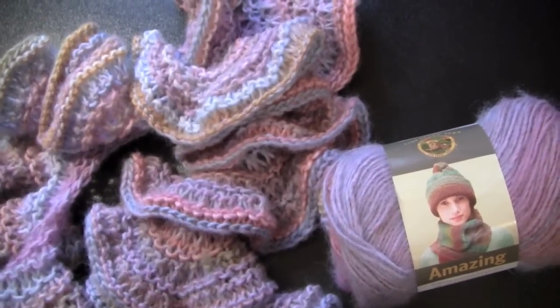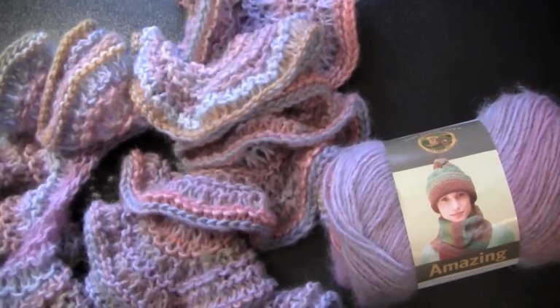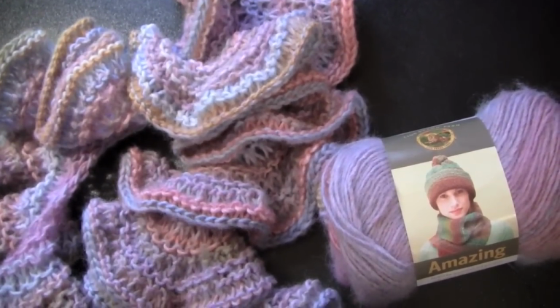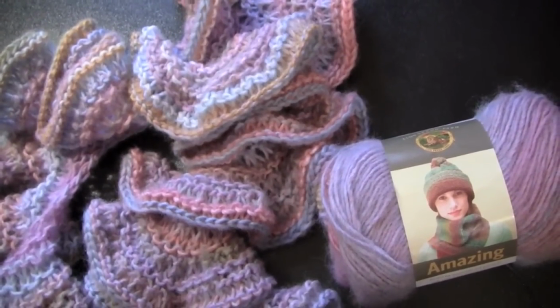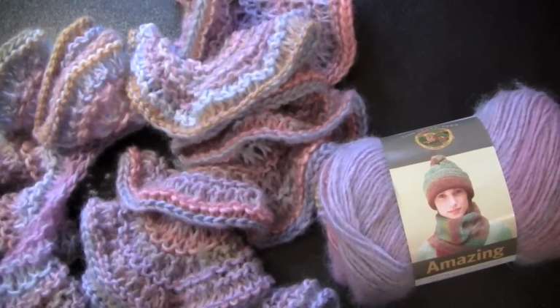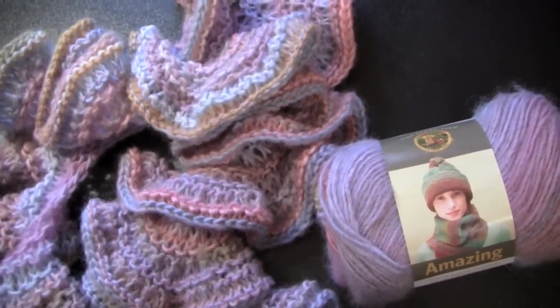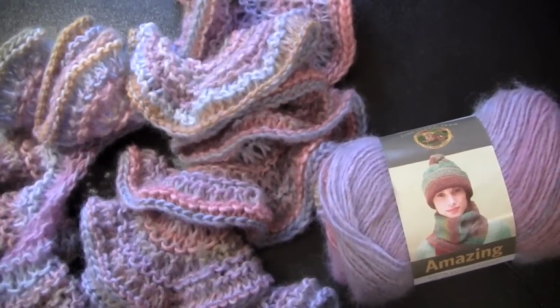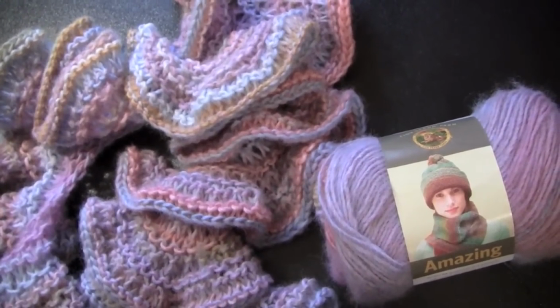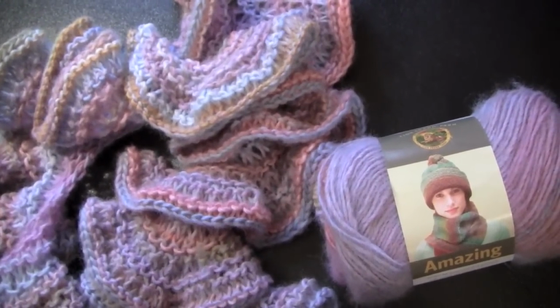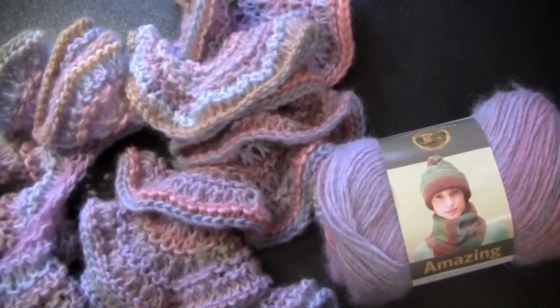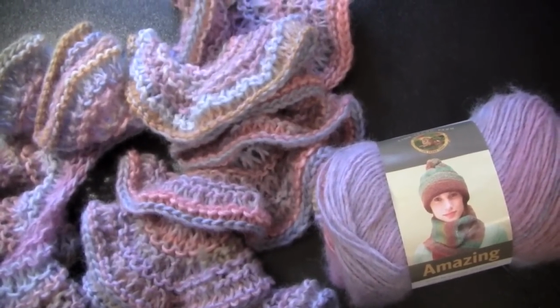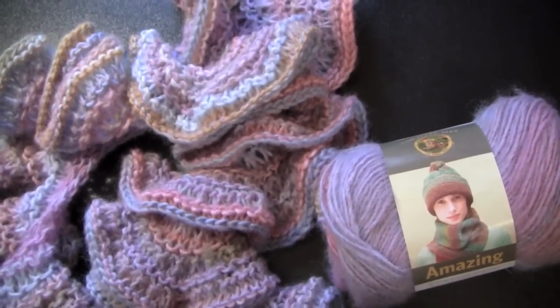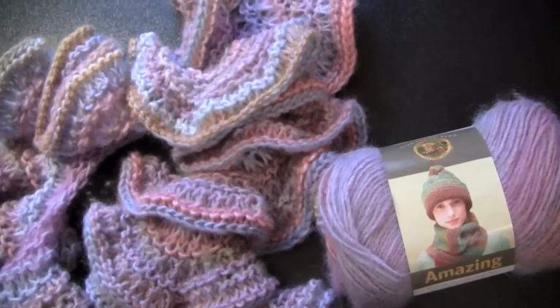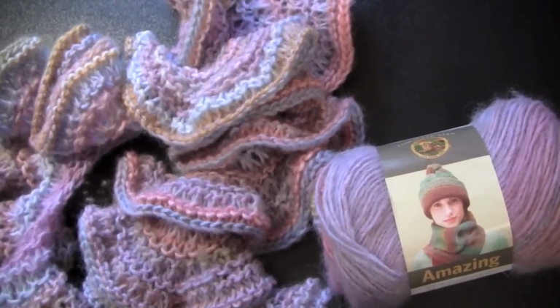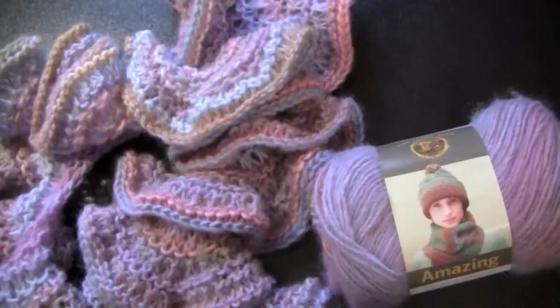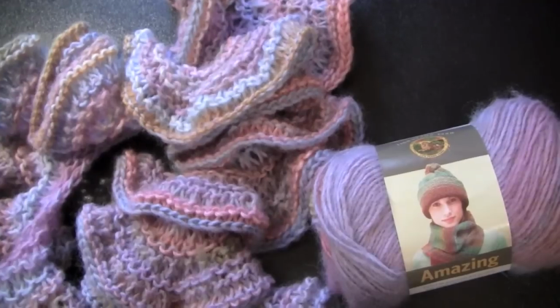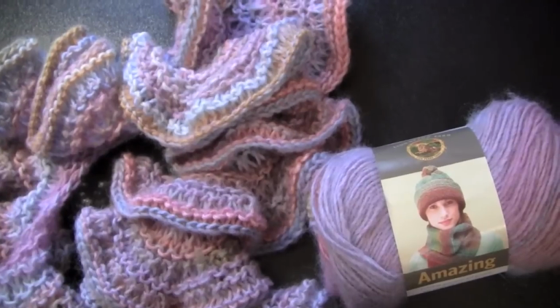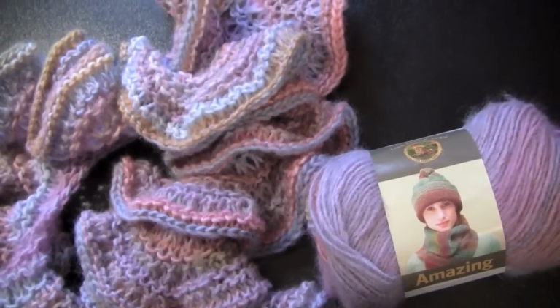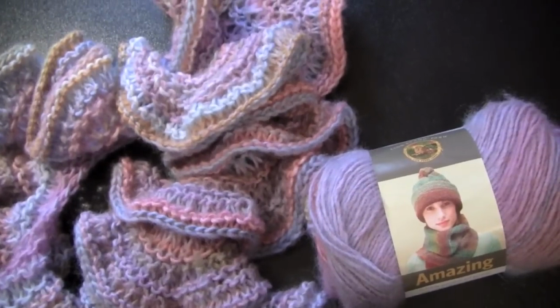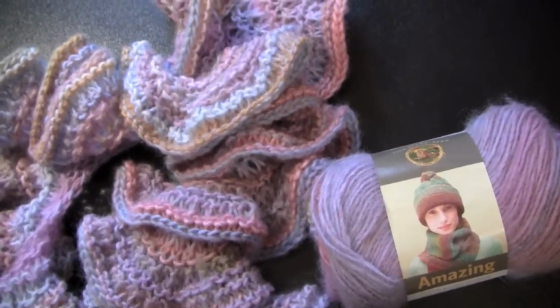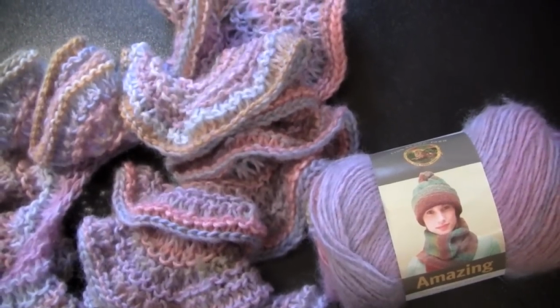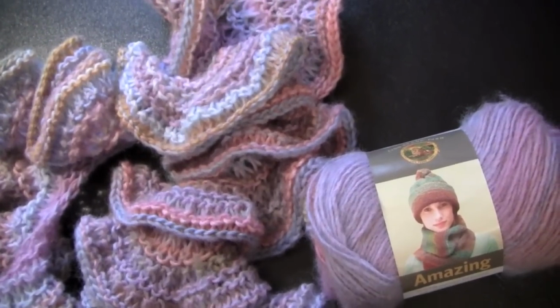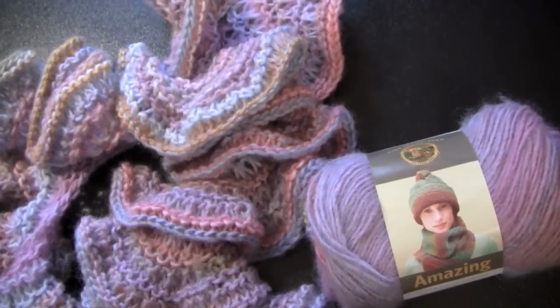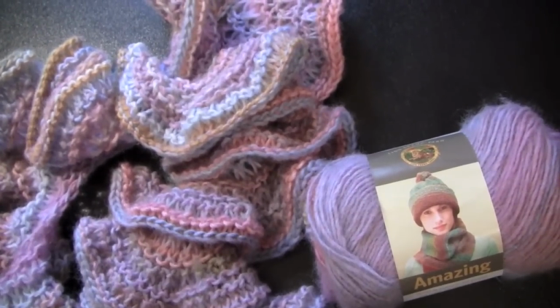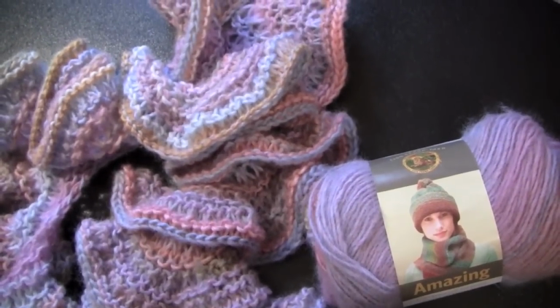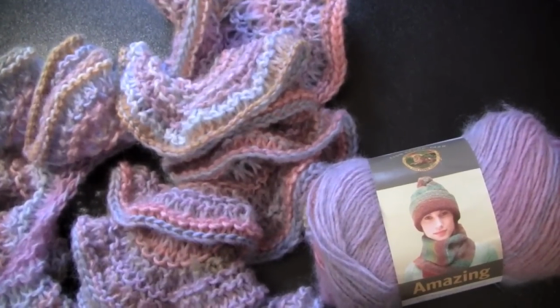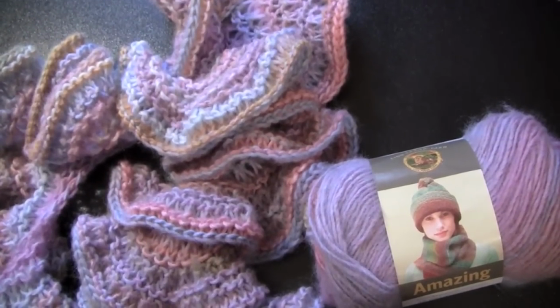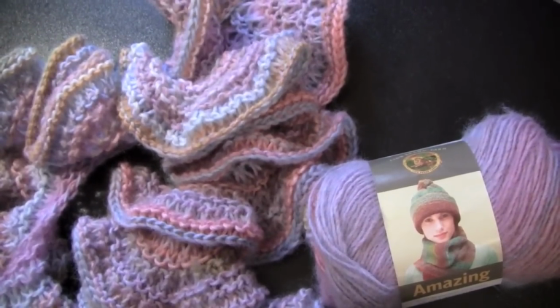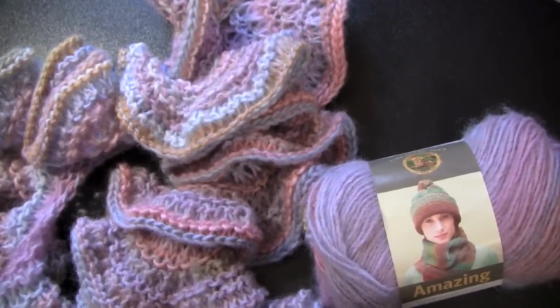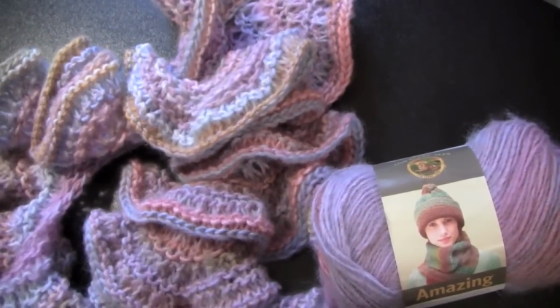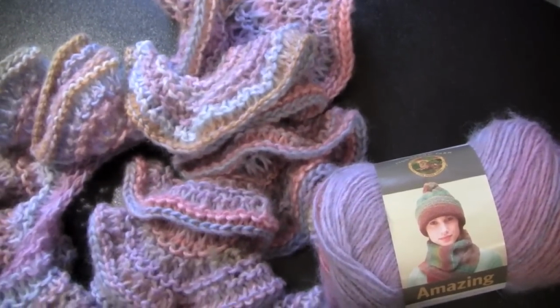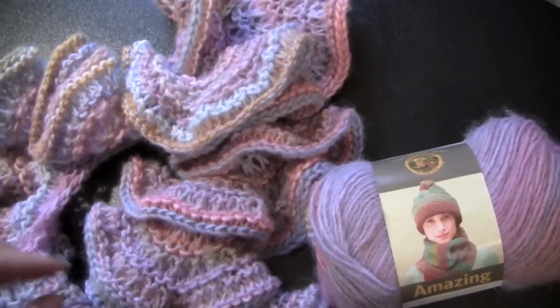You would knit a few more plain rows, increase again, knit a few more rows, increase again, and so on.